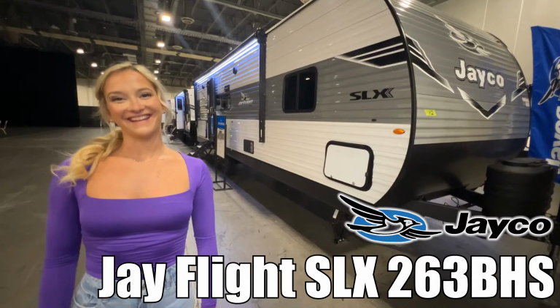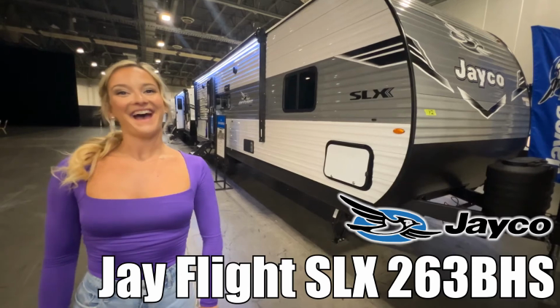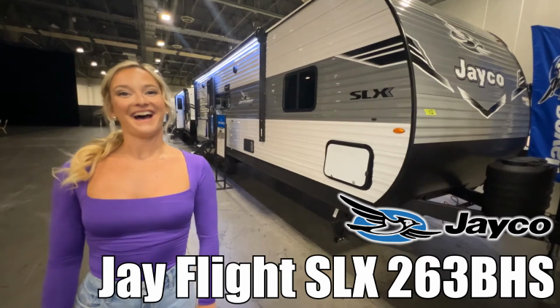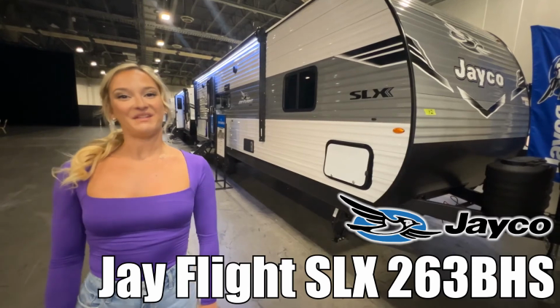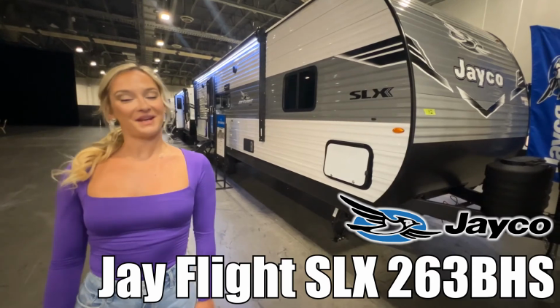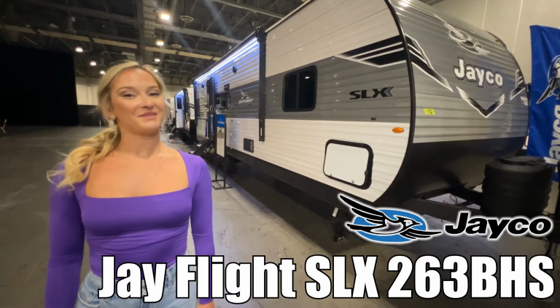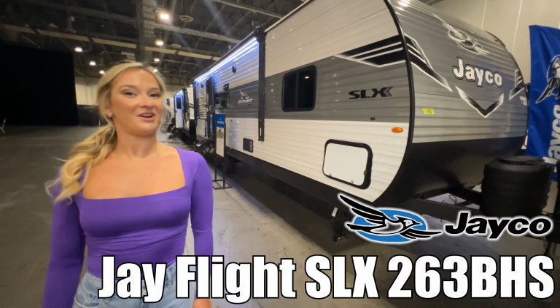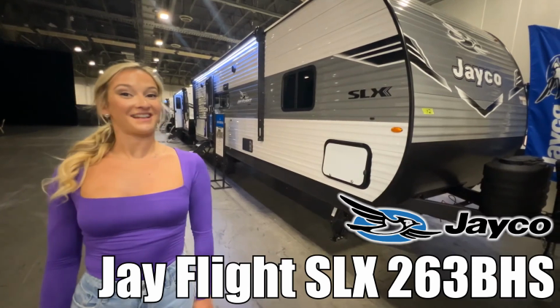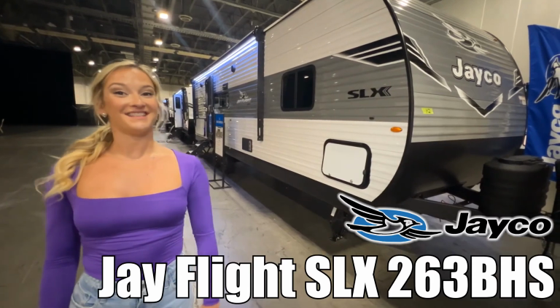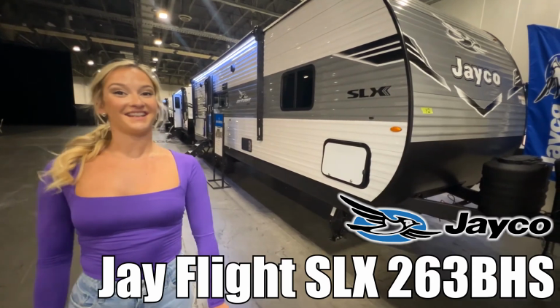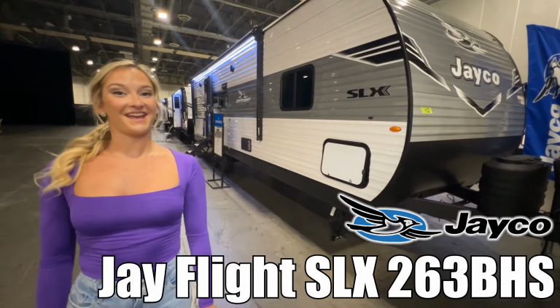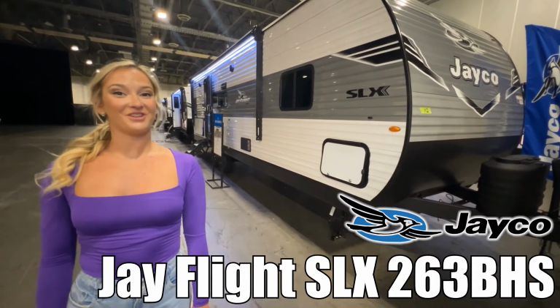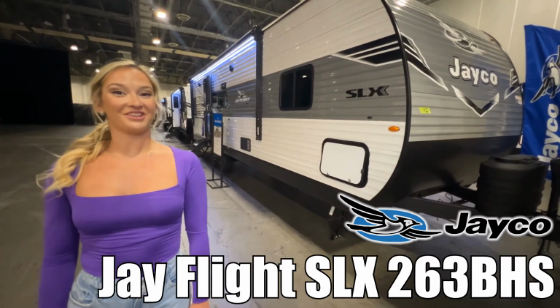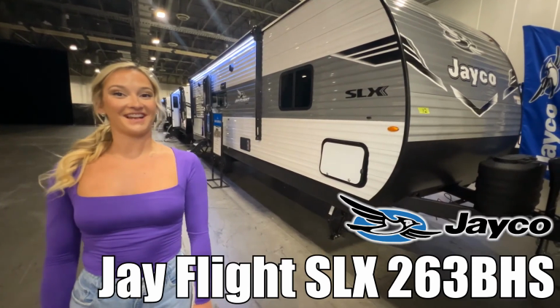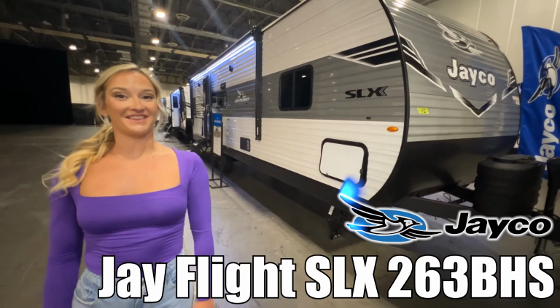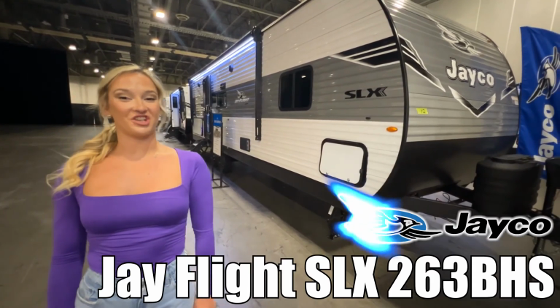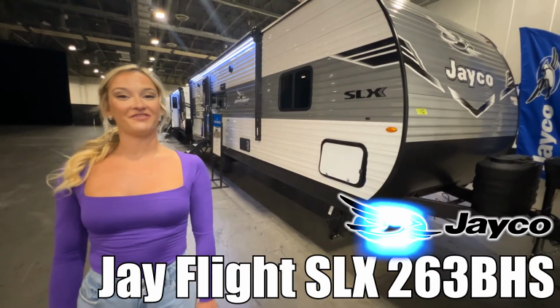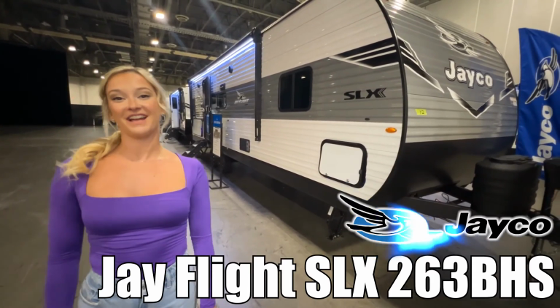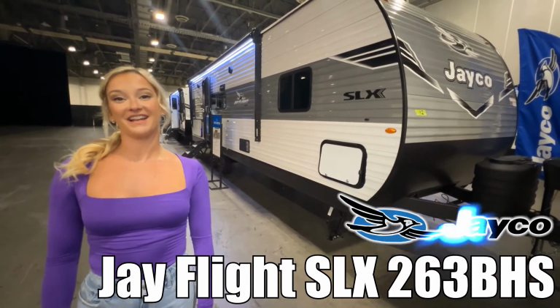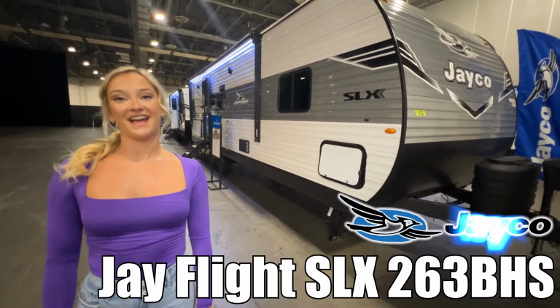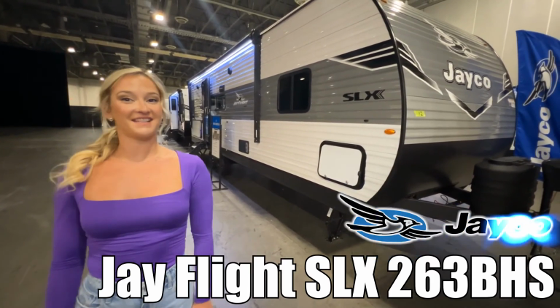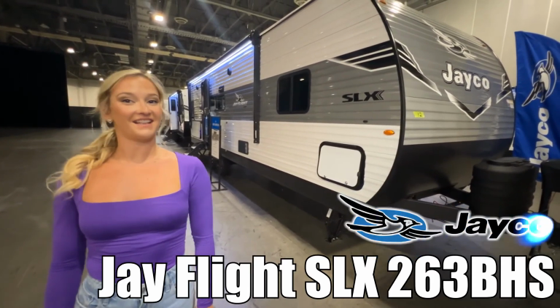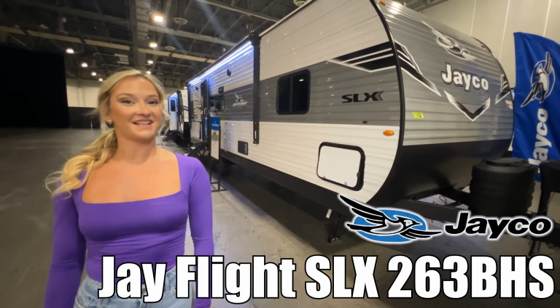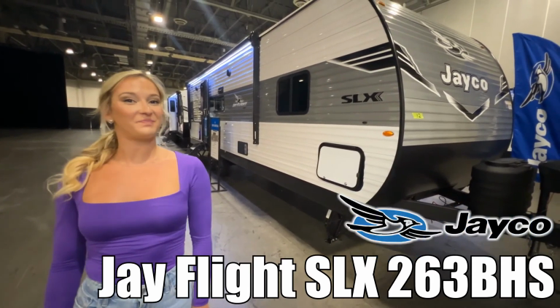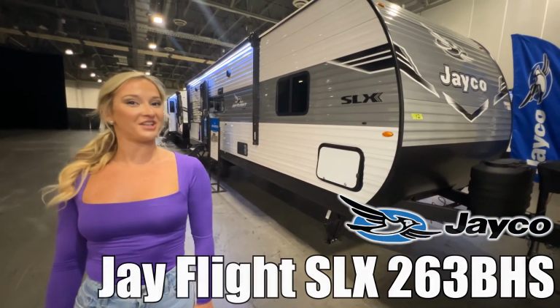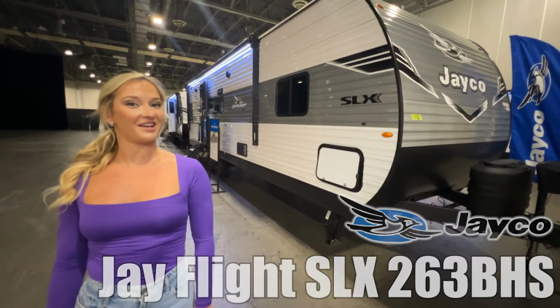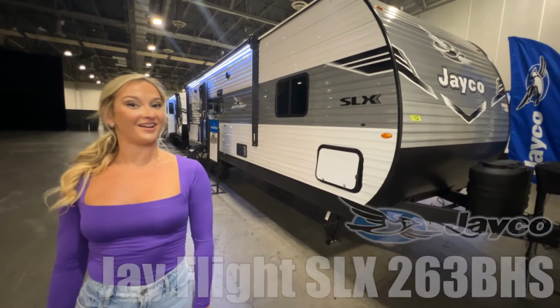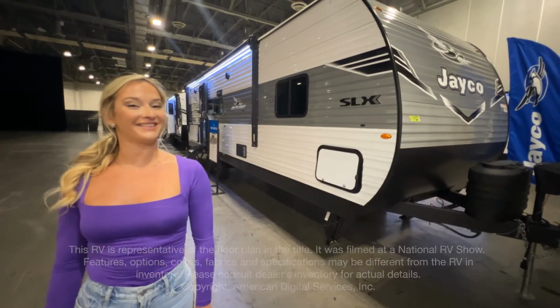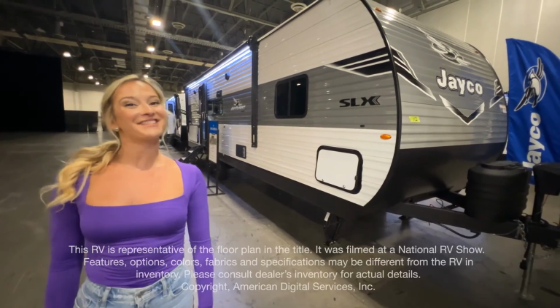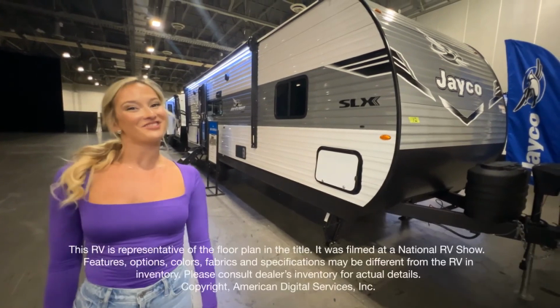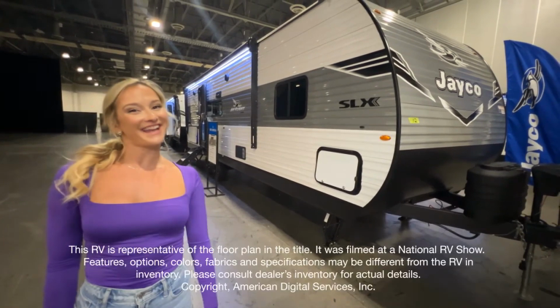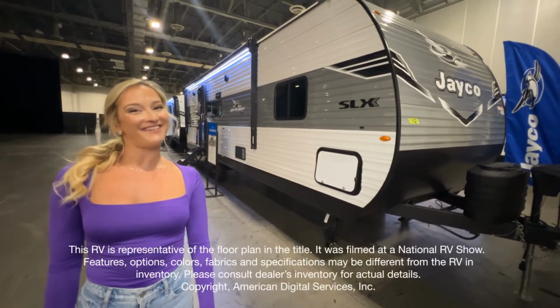Hi, my name is Molly and today we are looking at the Jay Flight SLX by Jayco. Let's go check it out.